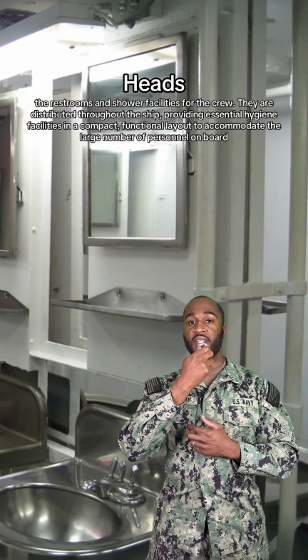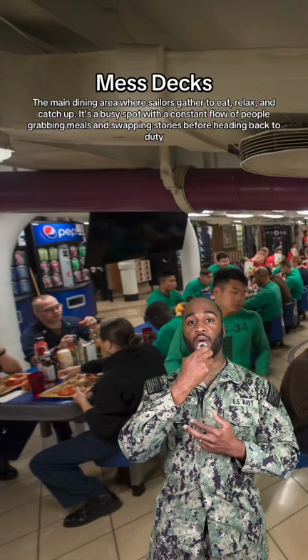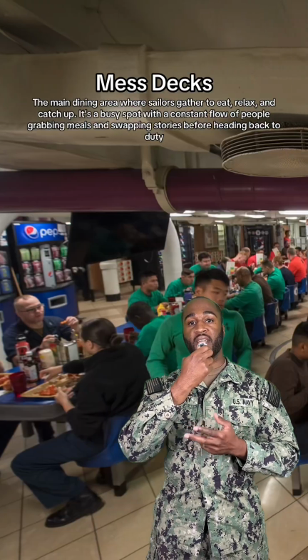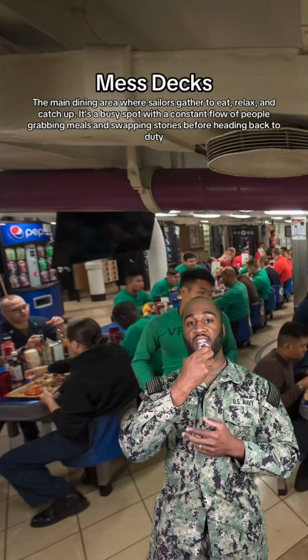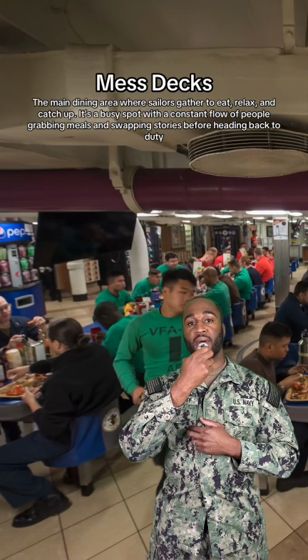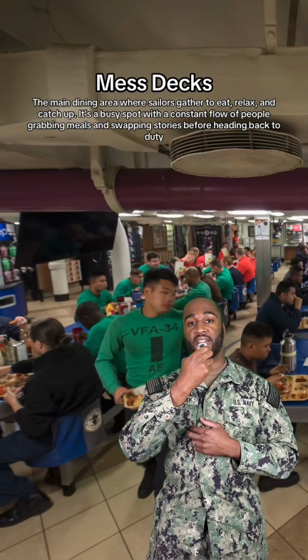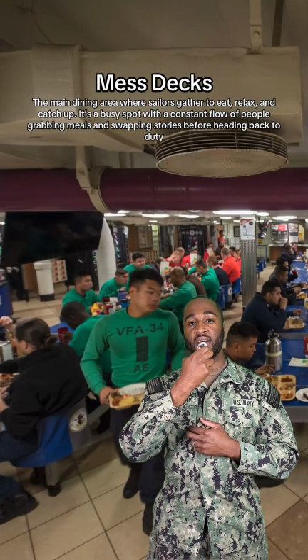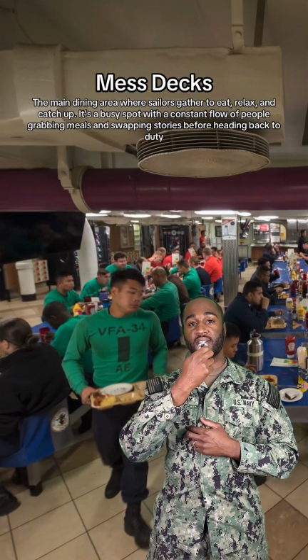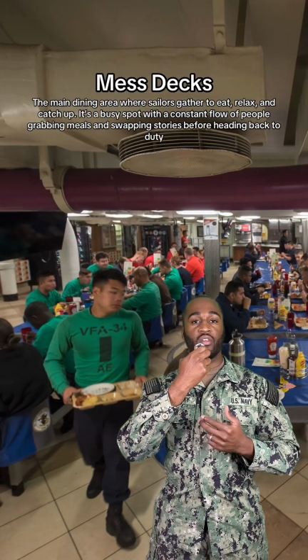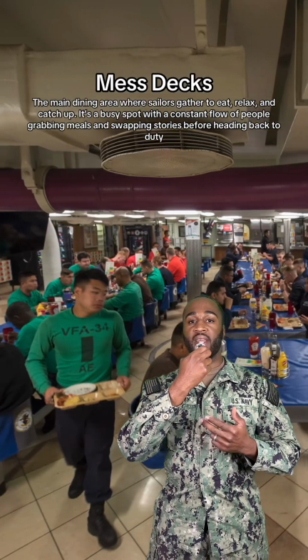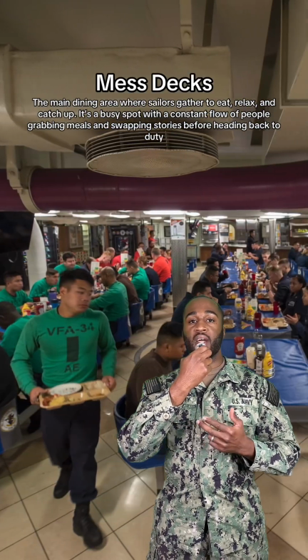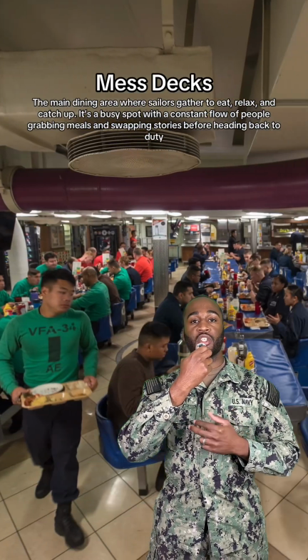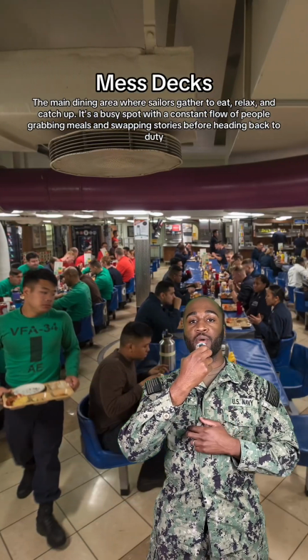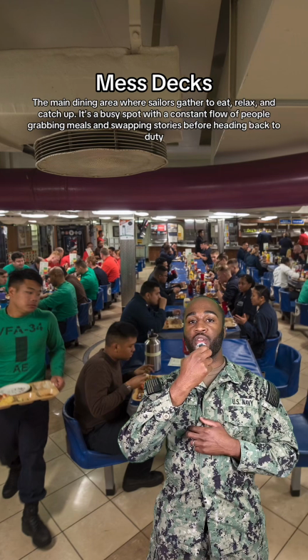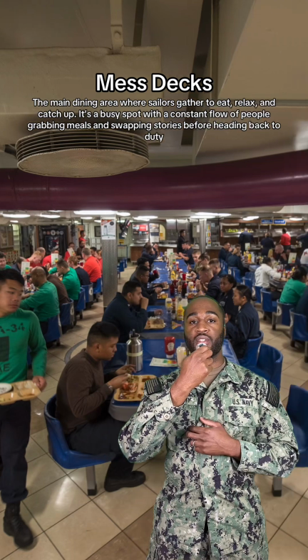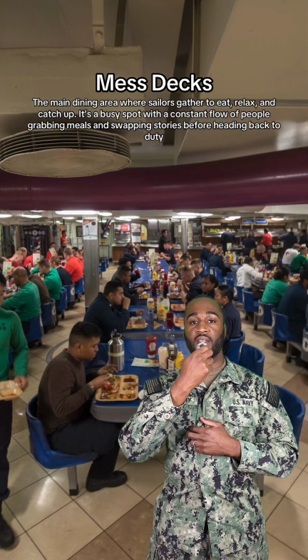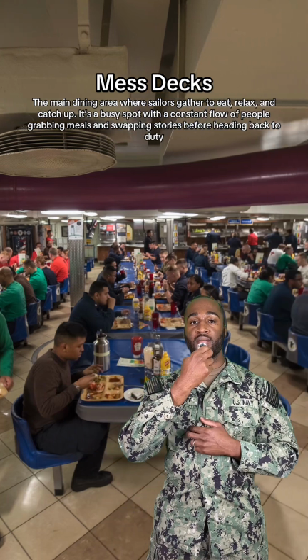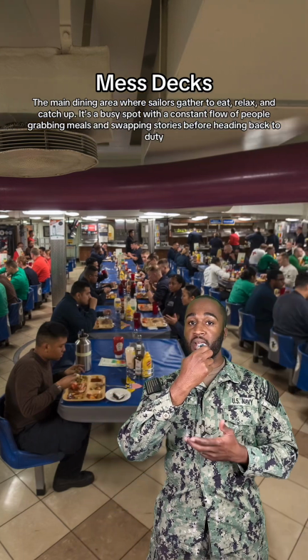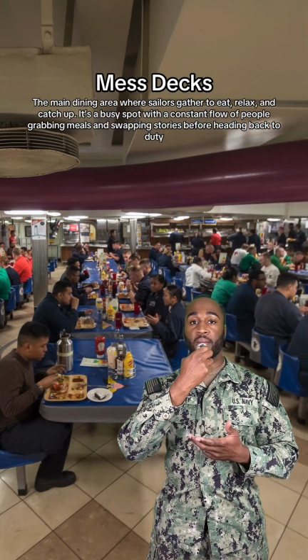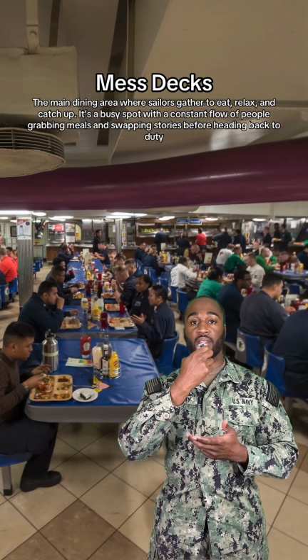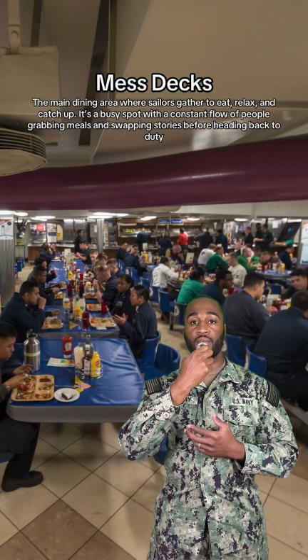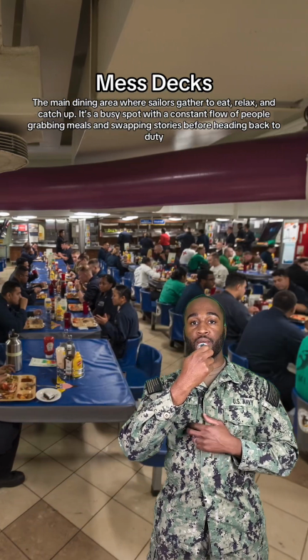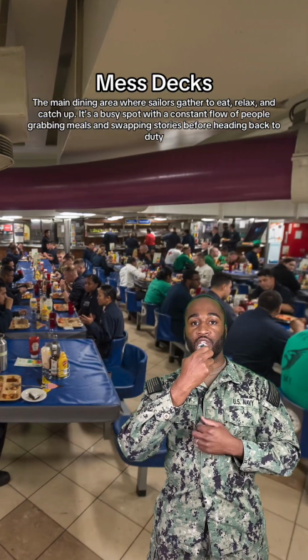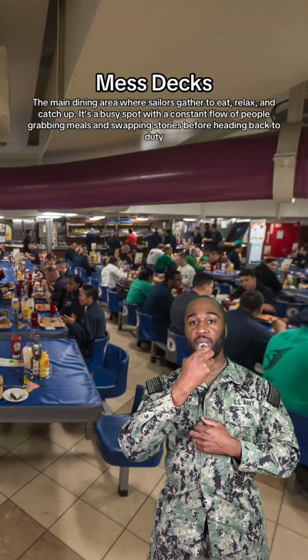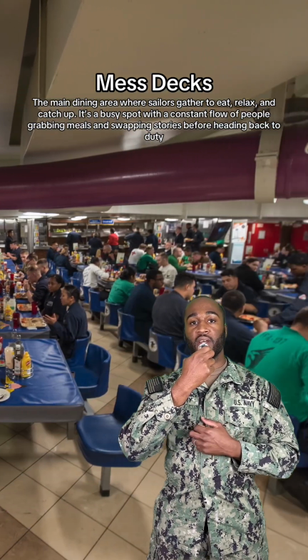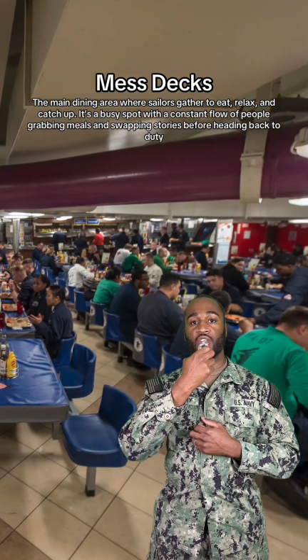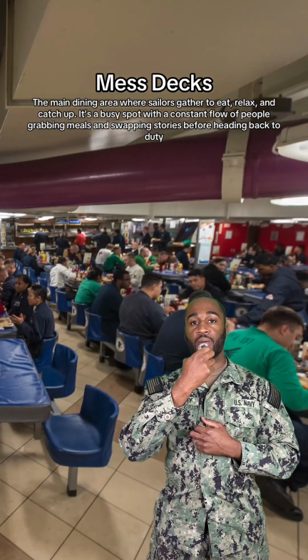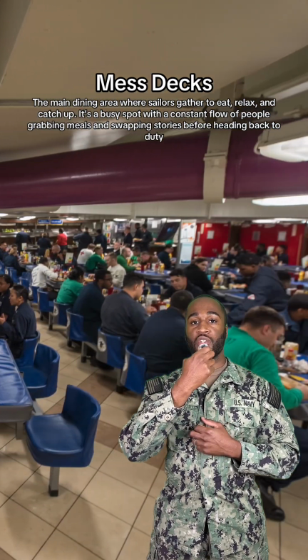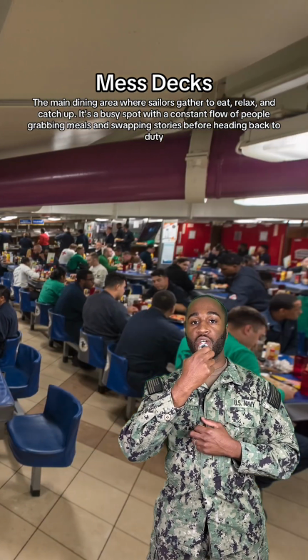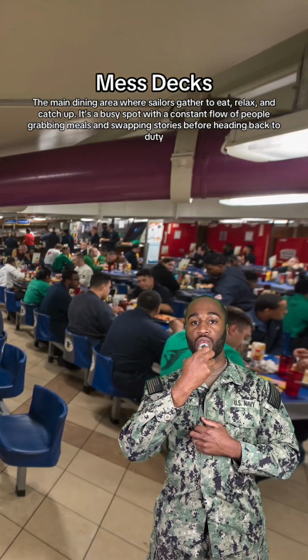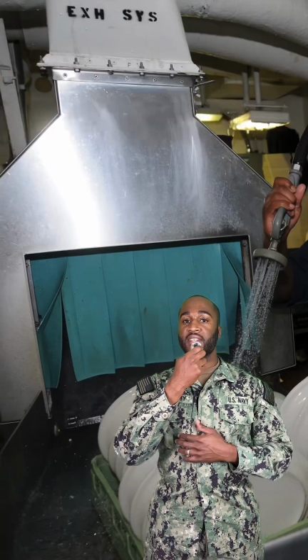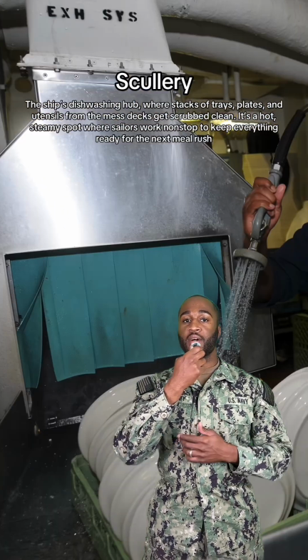Next up, we got the mess deck. It's where everybody comes to spill their tea, complain about the food, or just being on a ship in general.